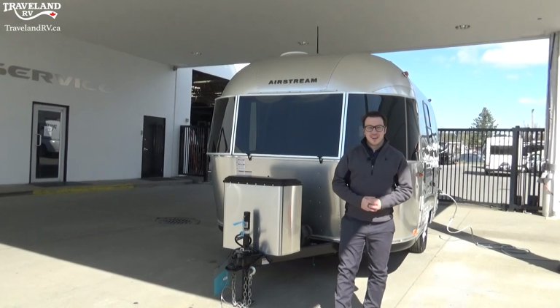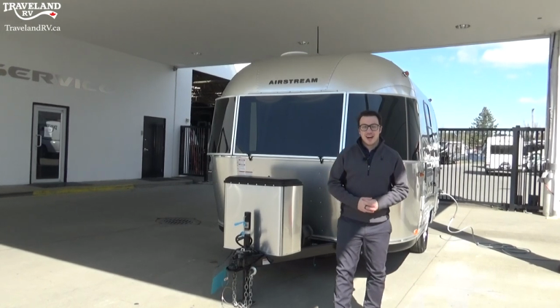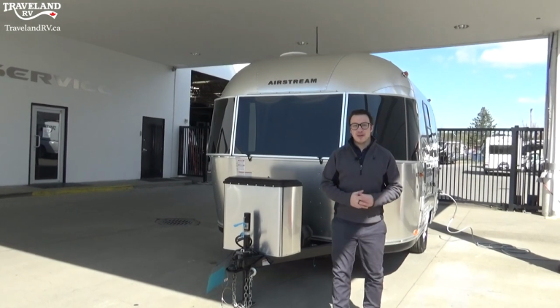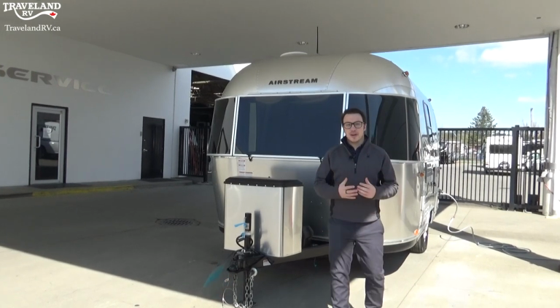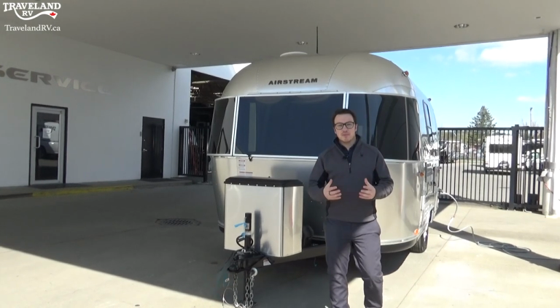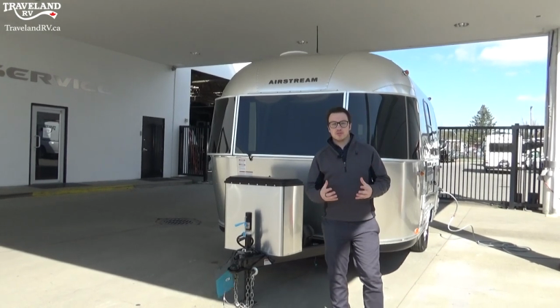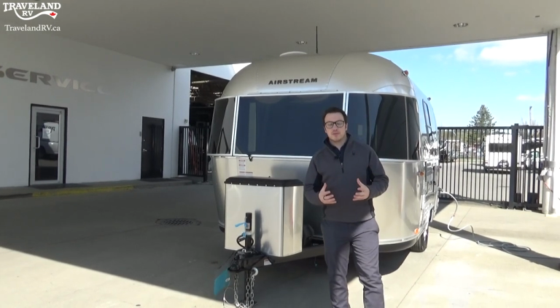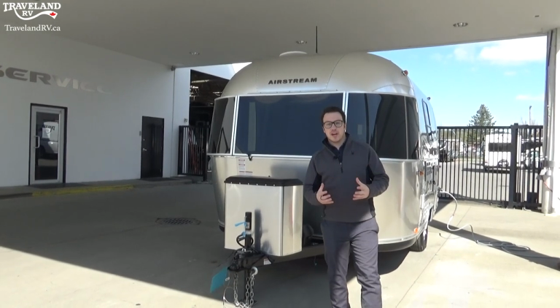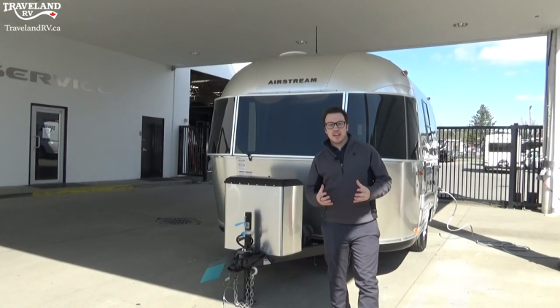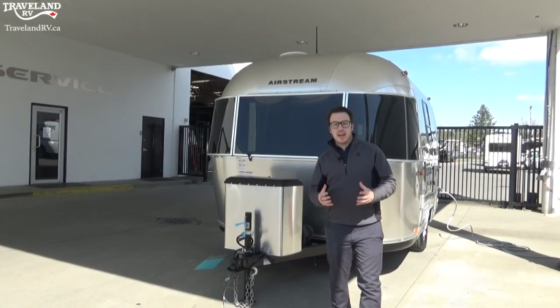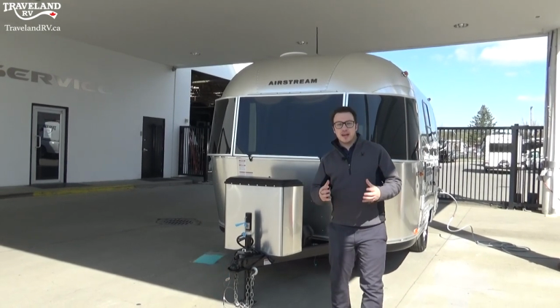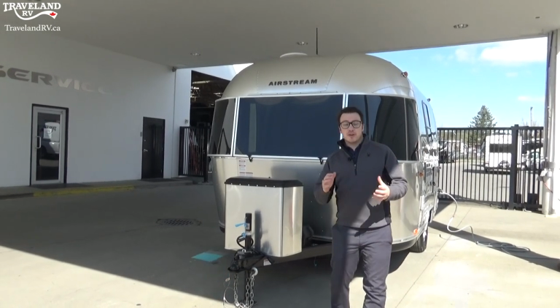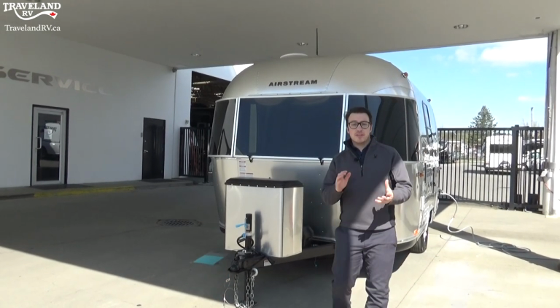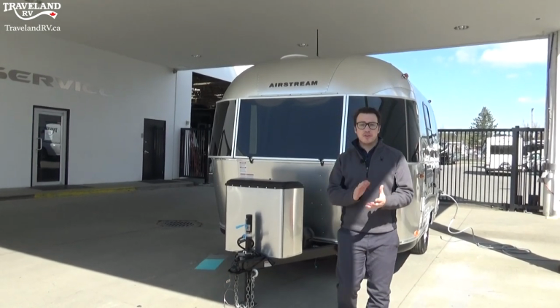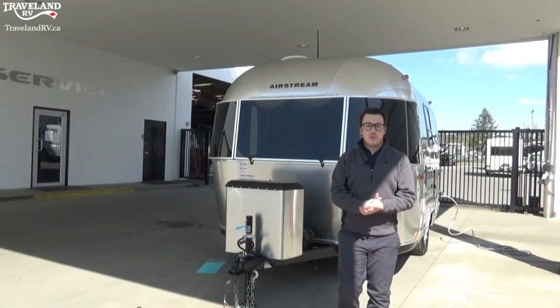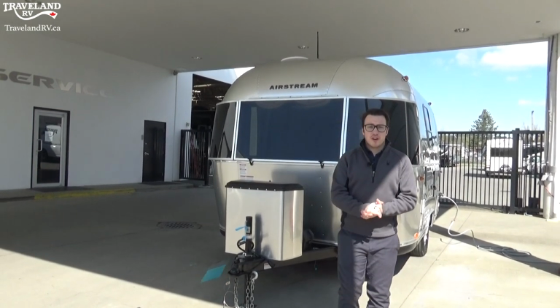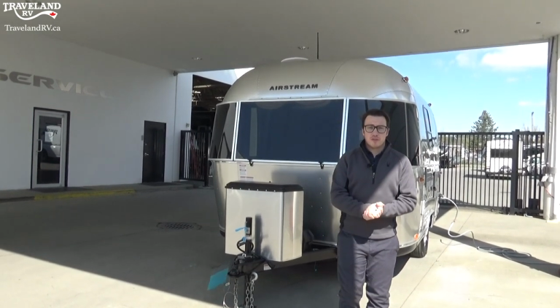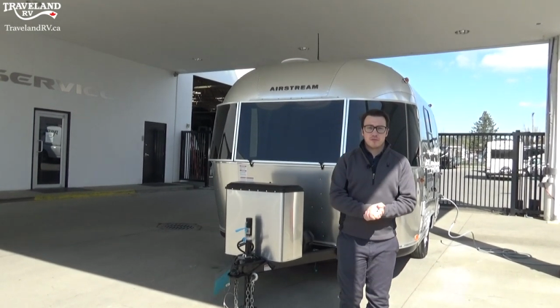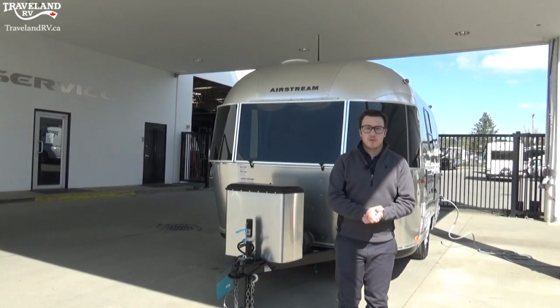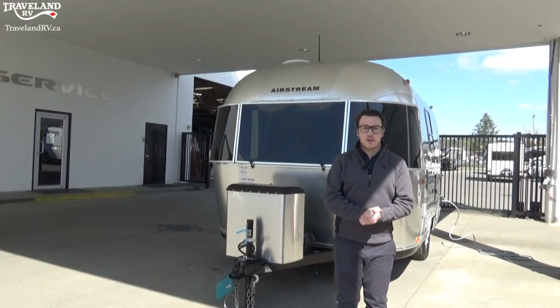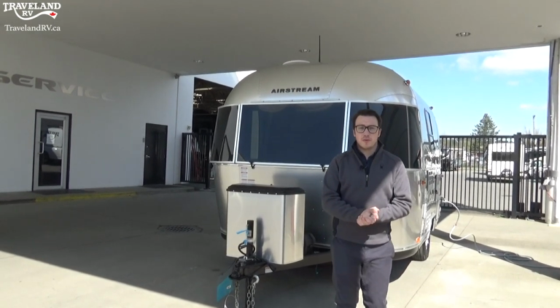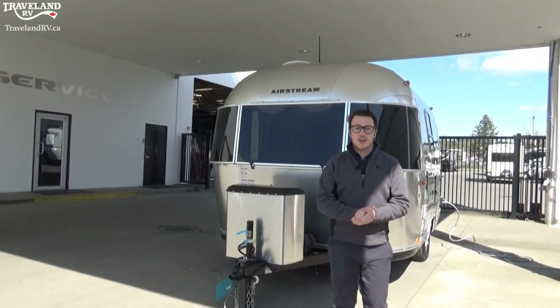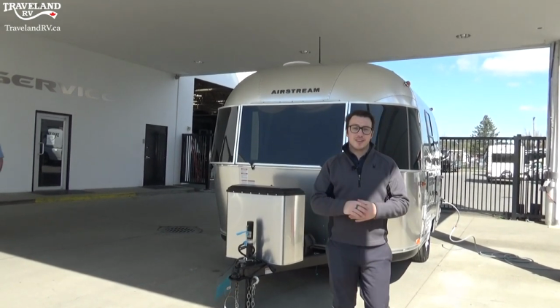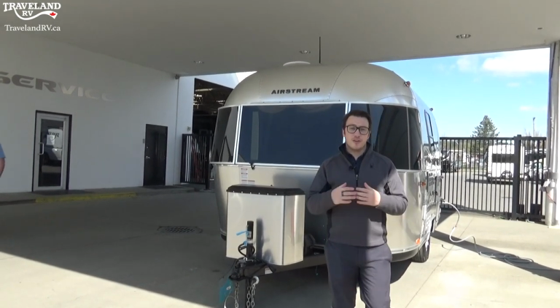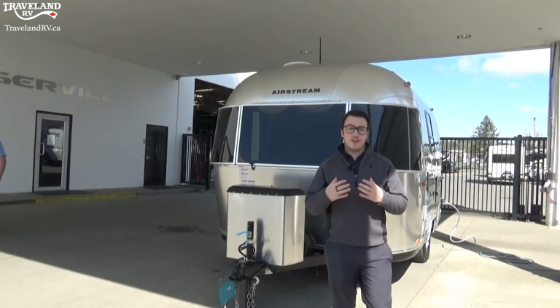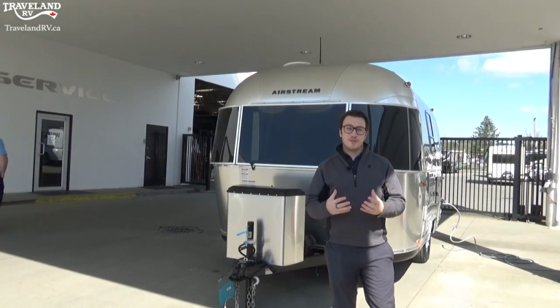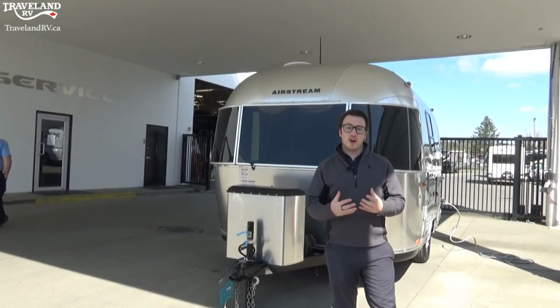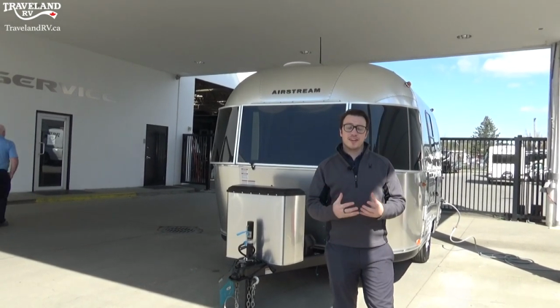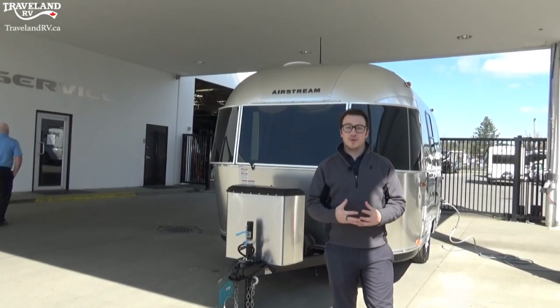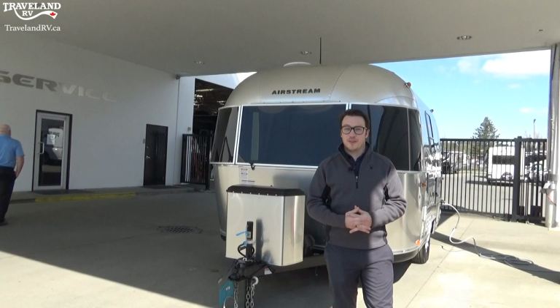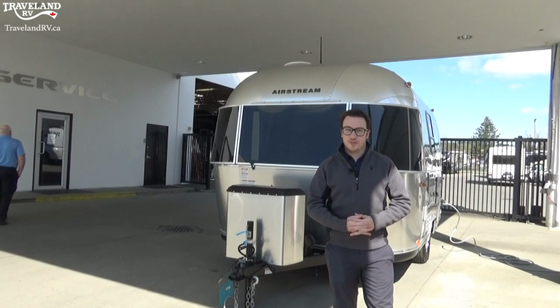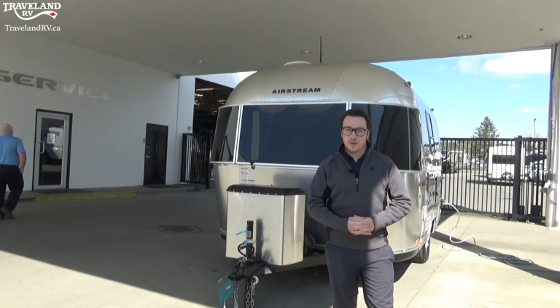Hi, my name is Jordan Buchan and I'm going to be doing the walkthrough for you on your brand new Airstream.